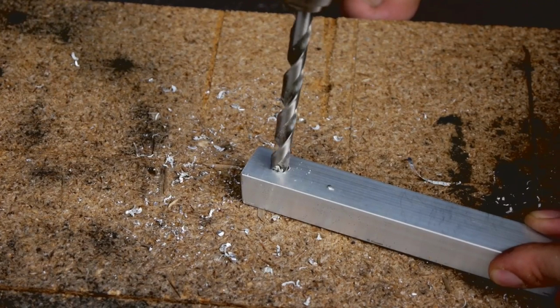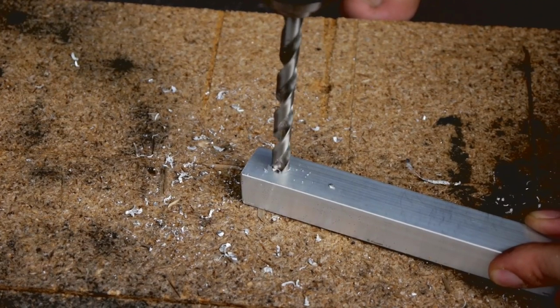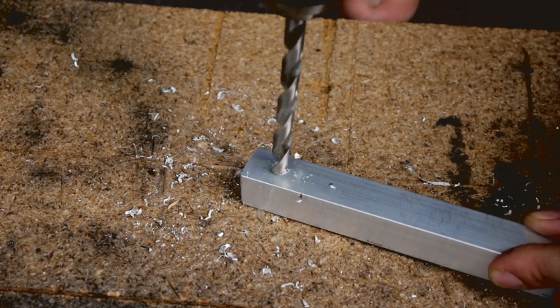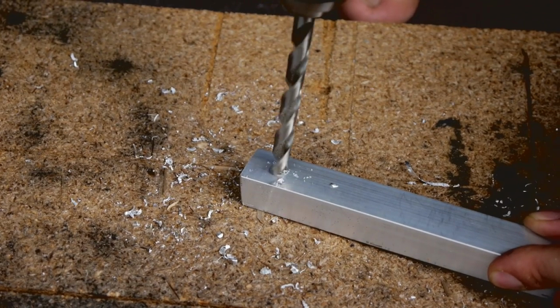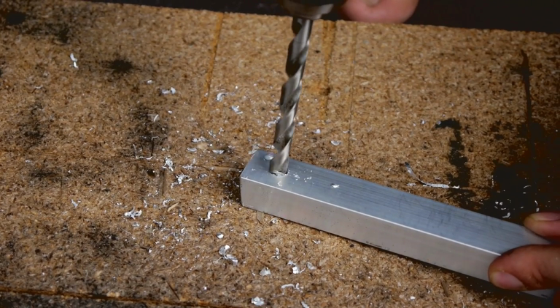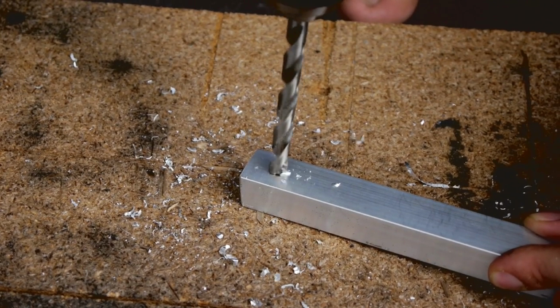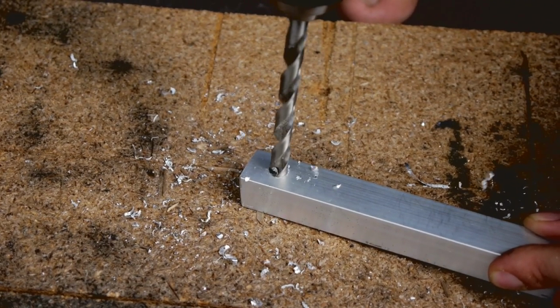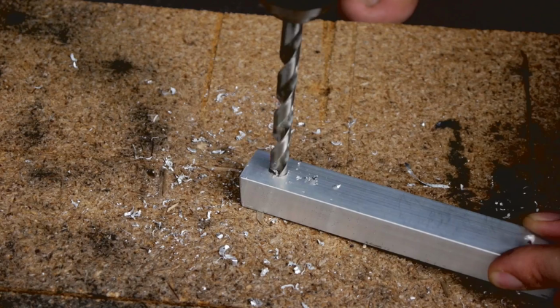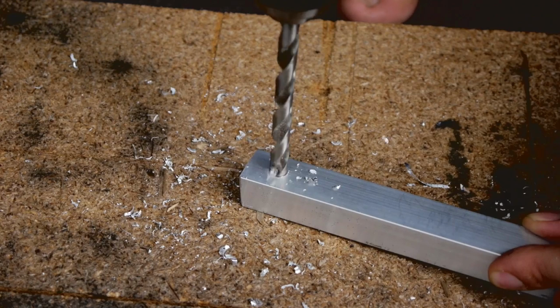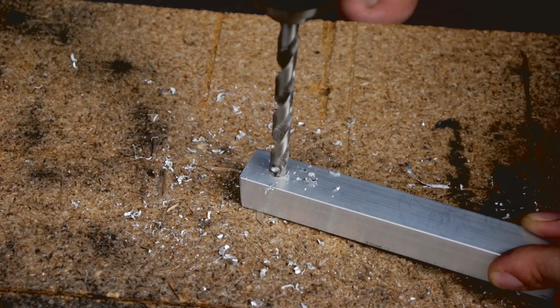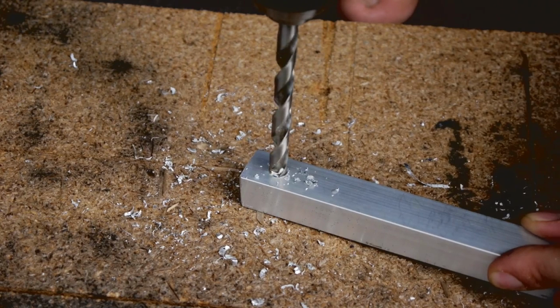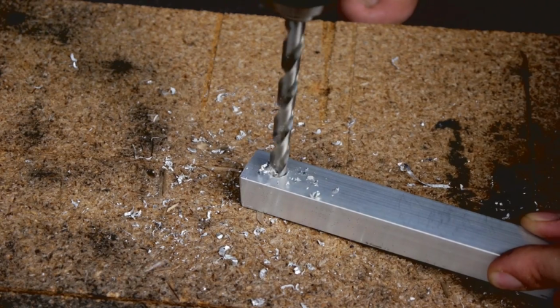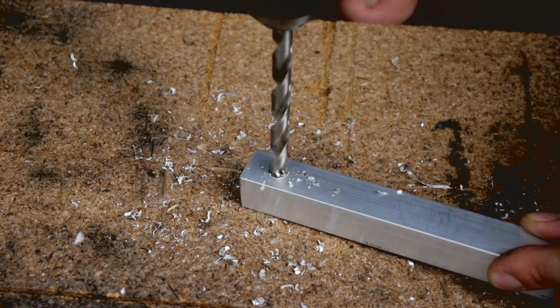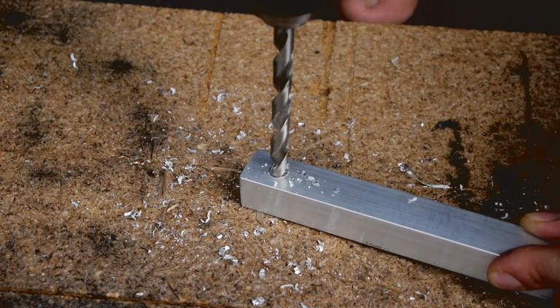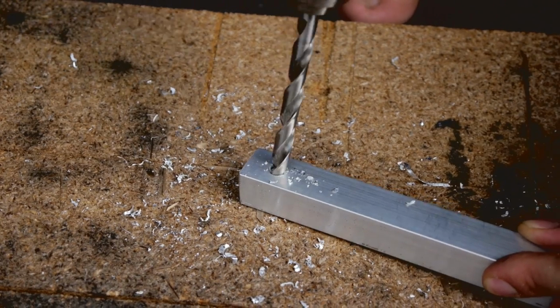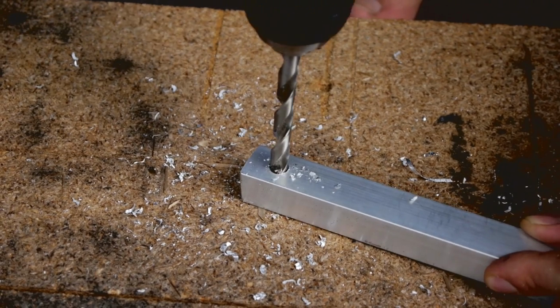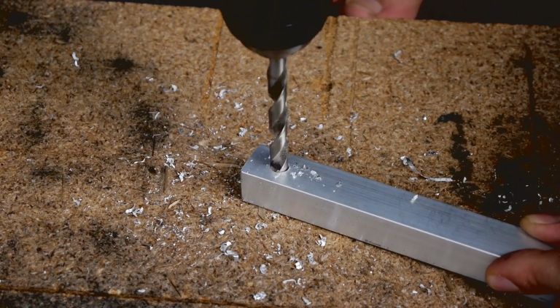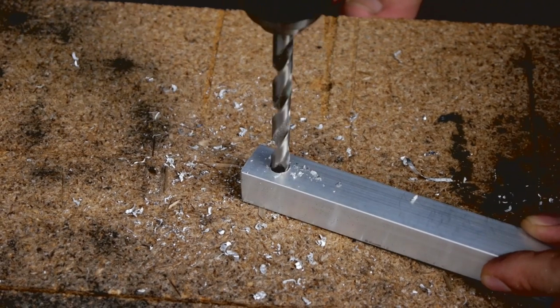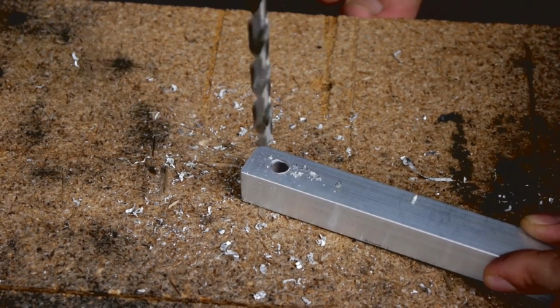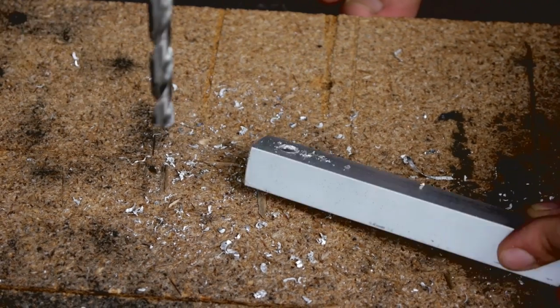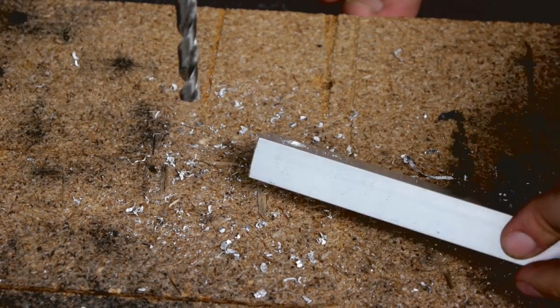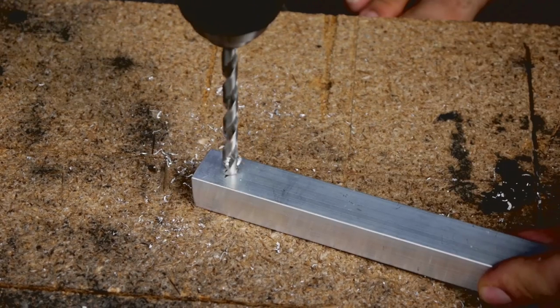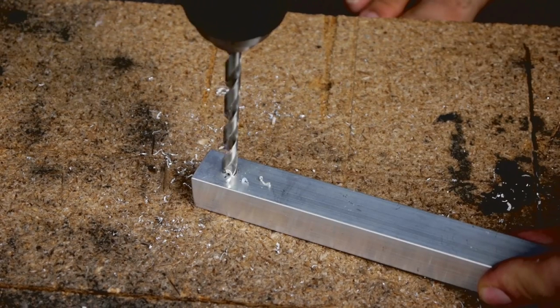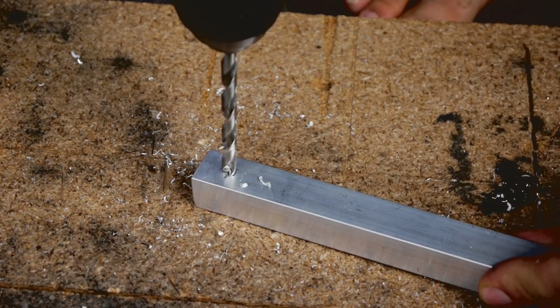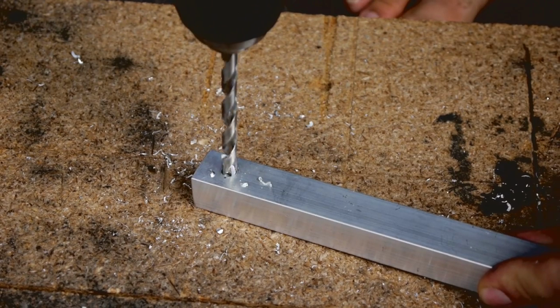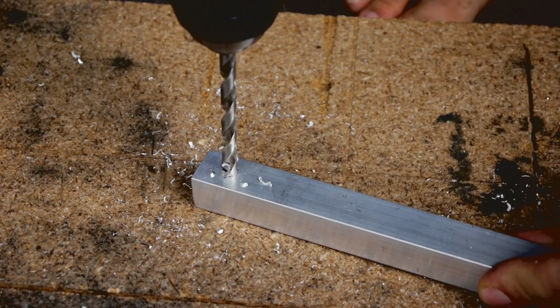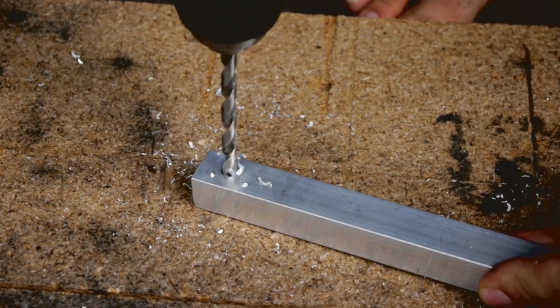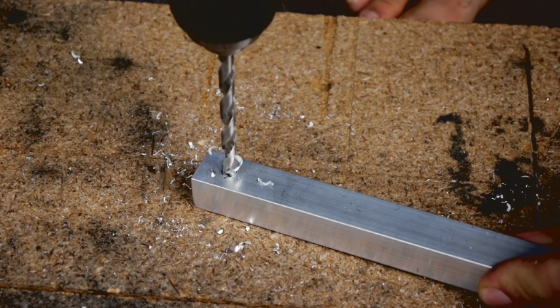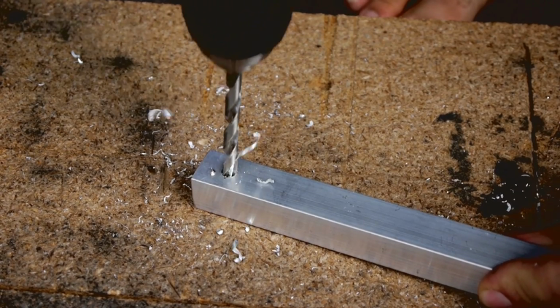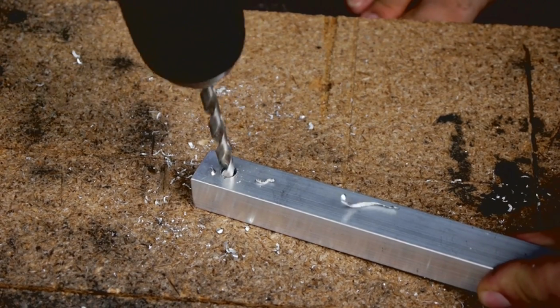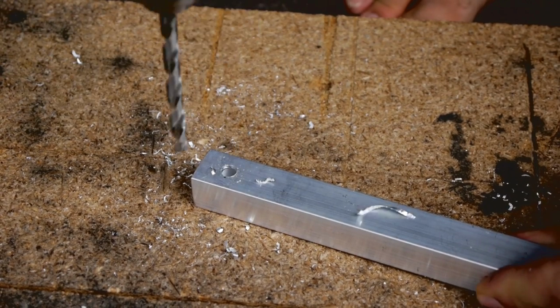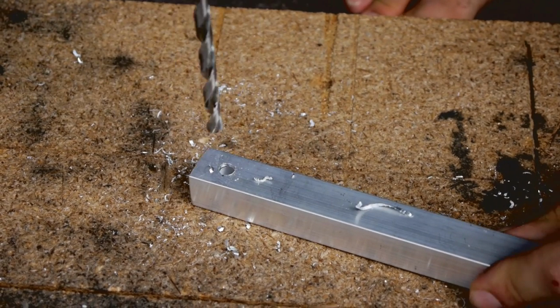On both ends of the box tube, I measured one half inch in and drilled through with an eighth inch drill bit. Drill the hole on one end of the box tube to 5/16 inches and the hole on the other end to one quarter inch.